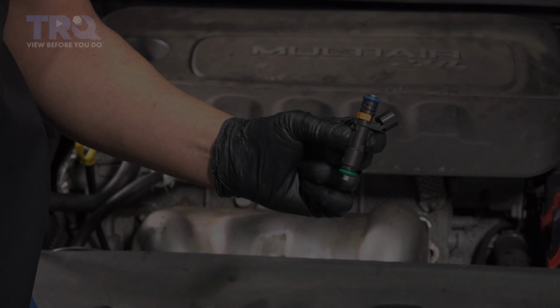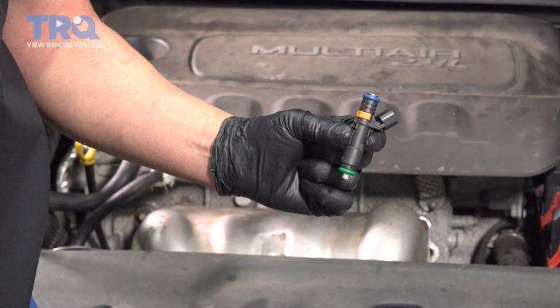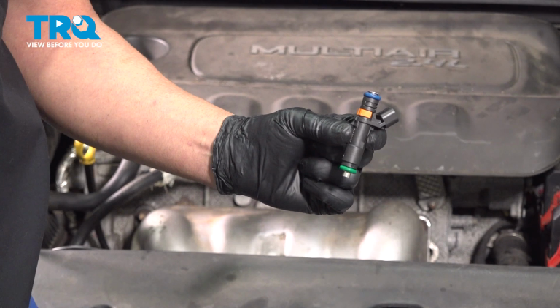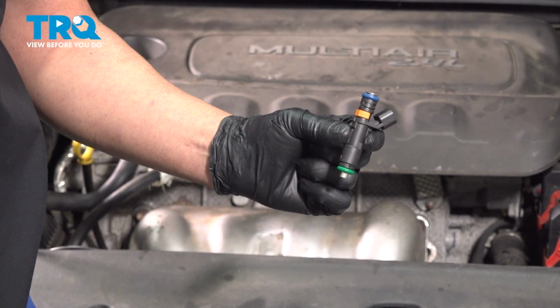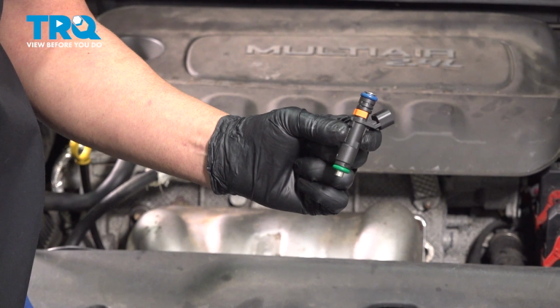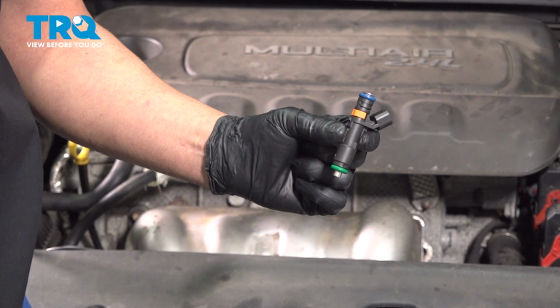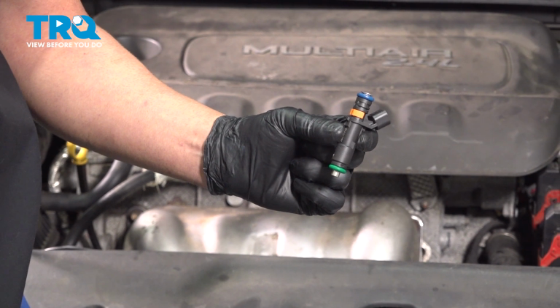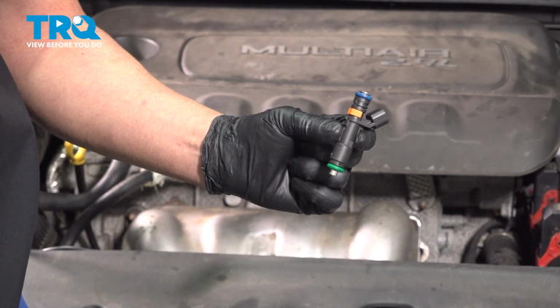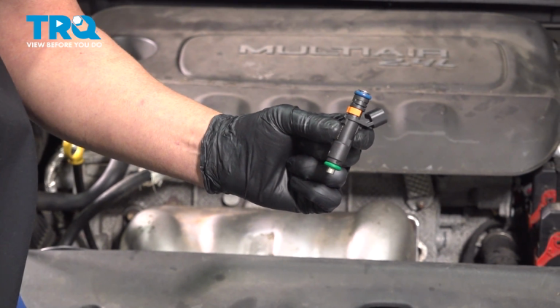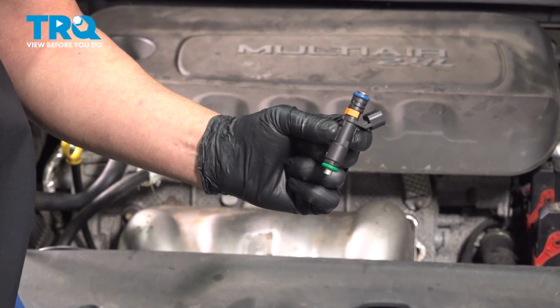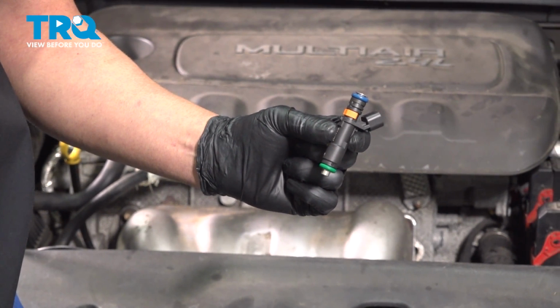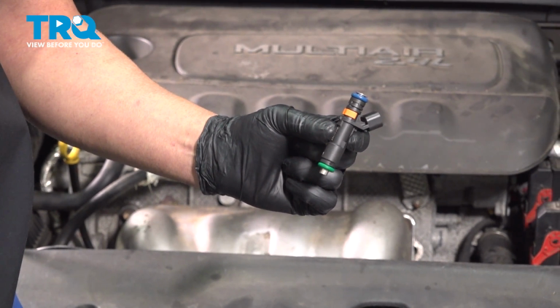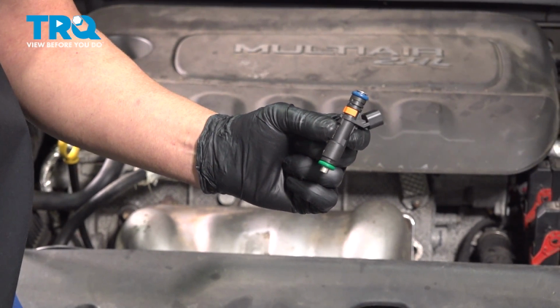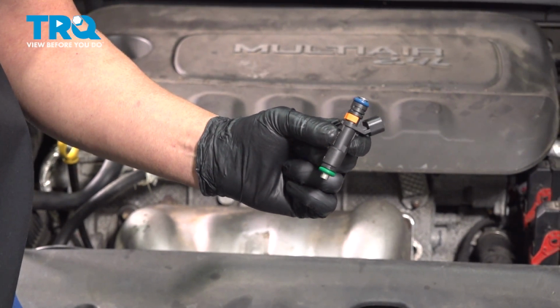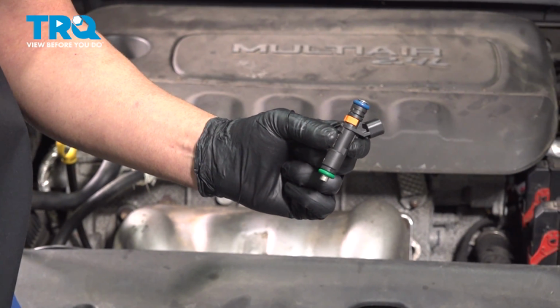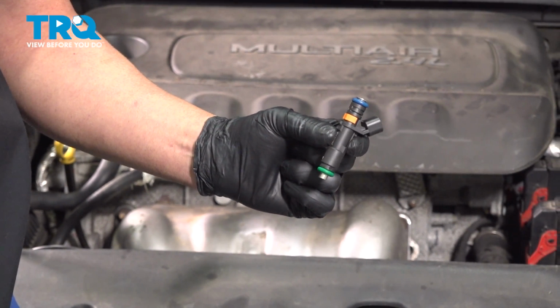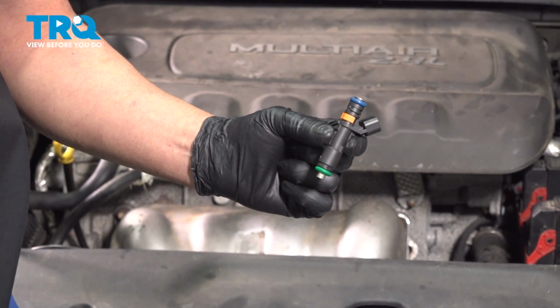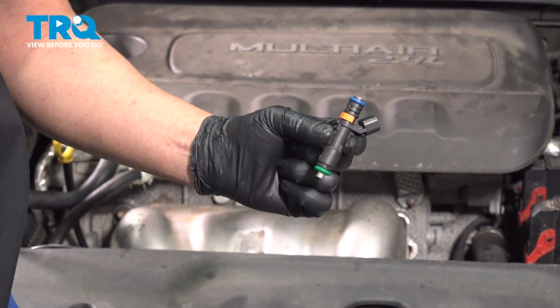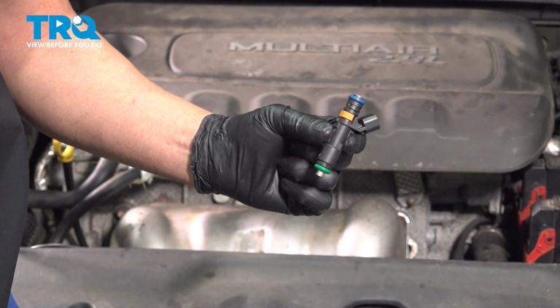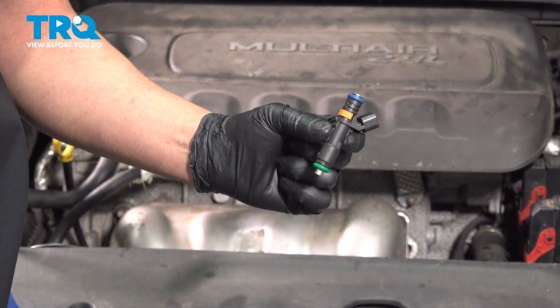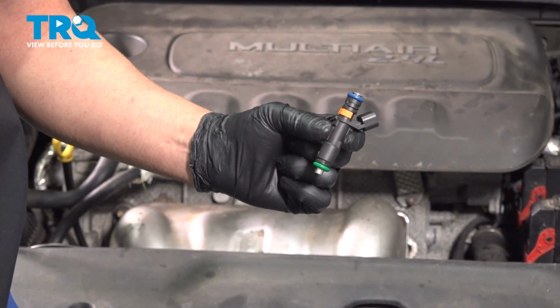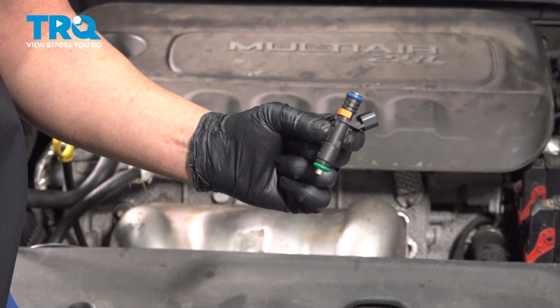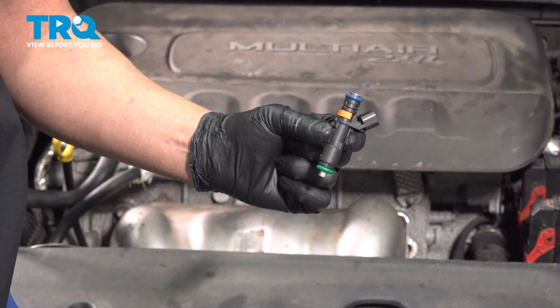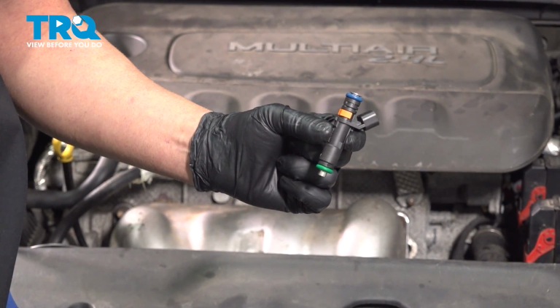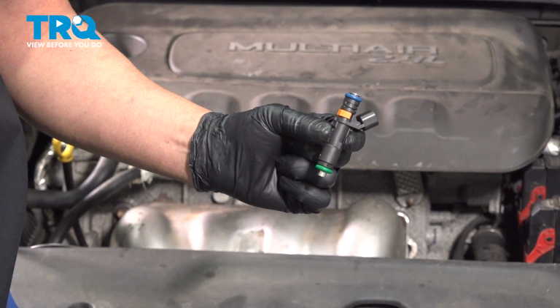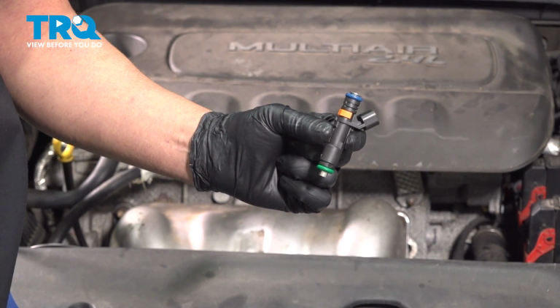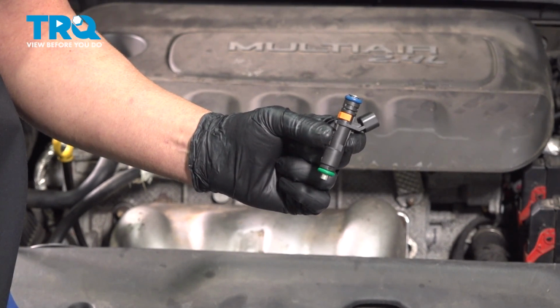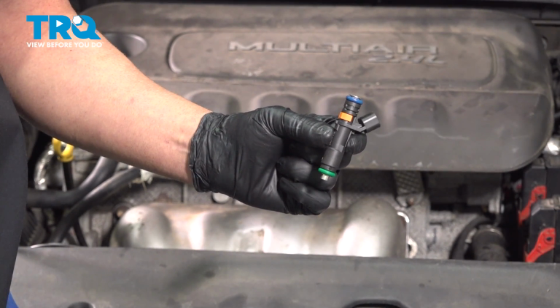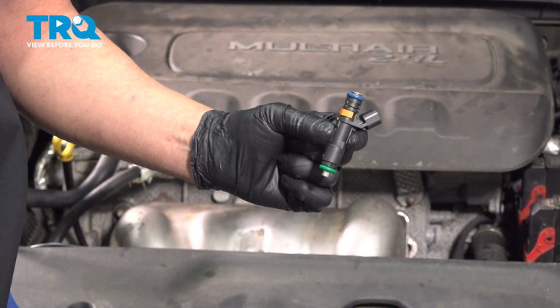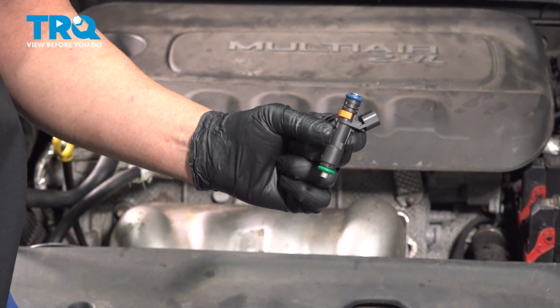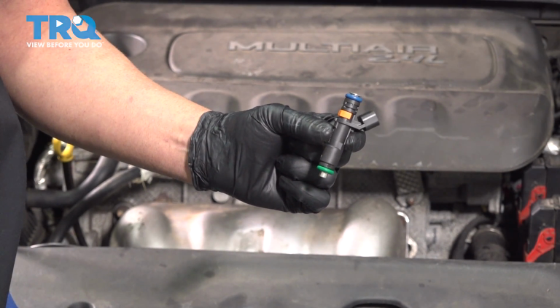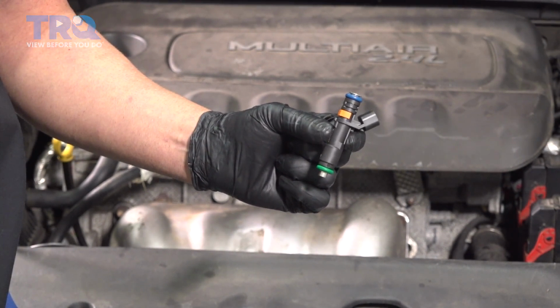In this video, I'm gonna show you how to replace the fuel injectors on this Dodge Dart. Let's get into it.